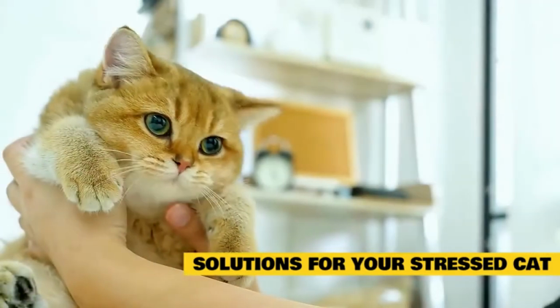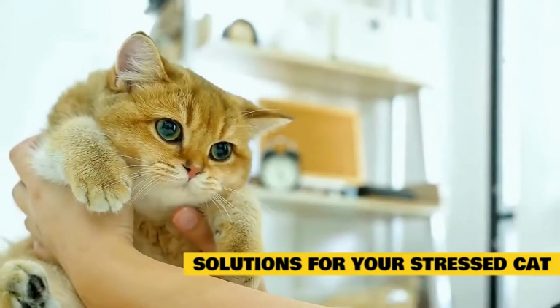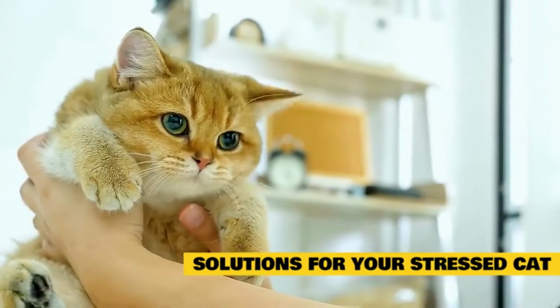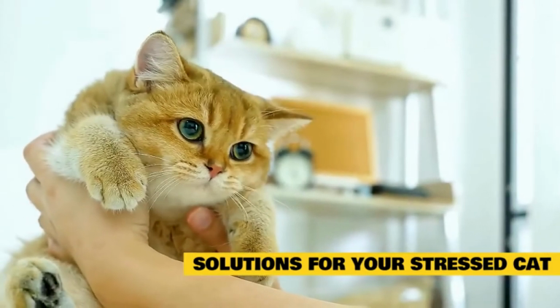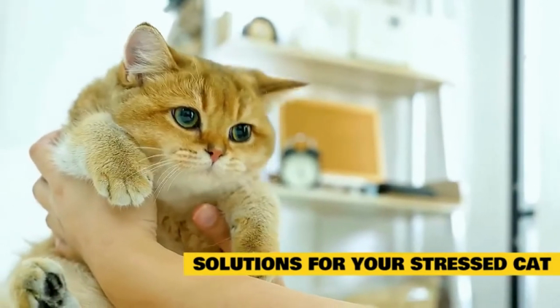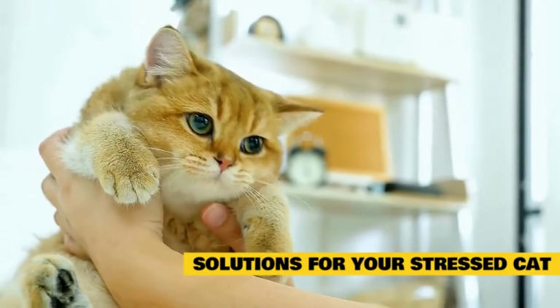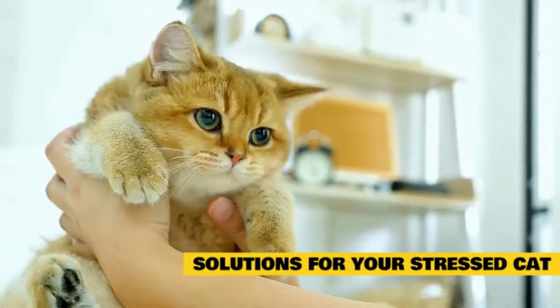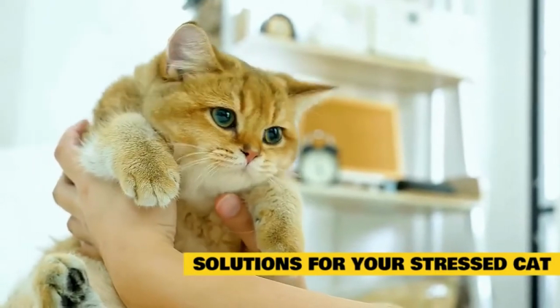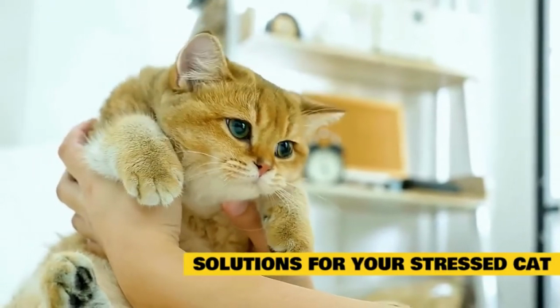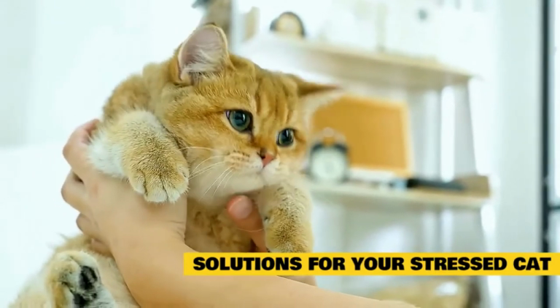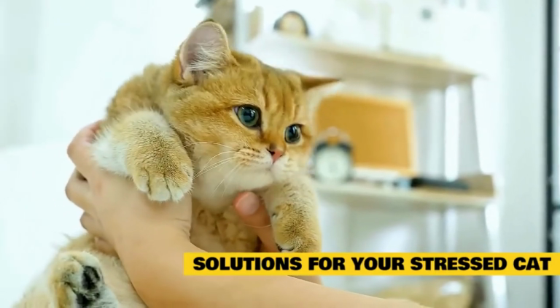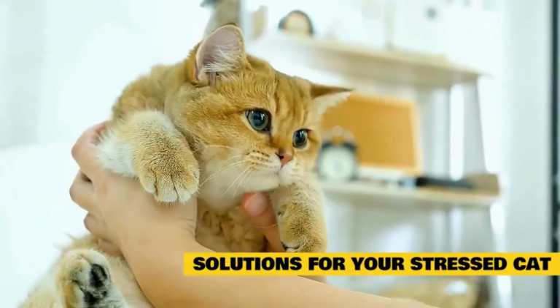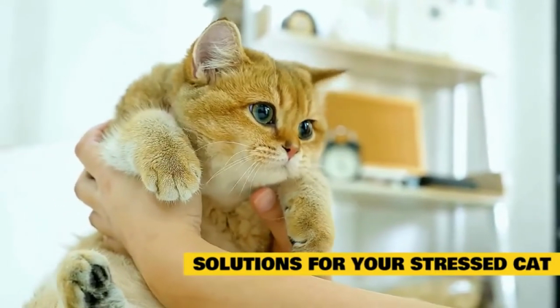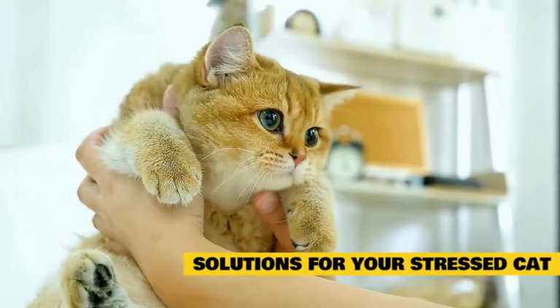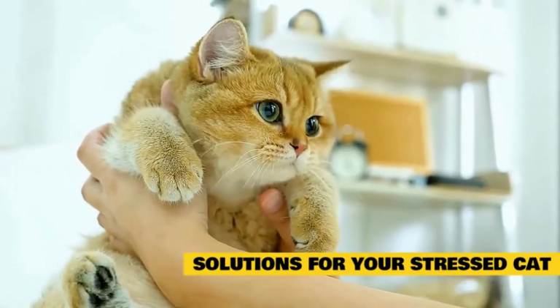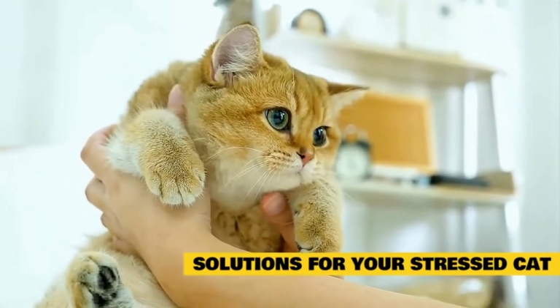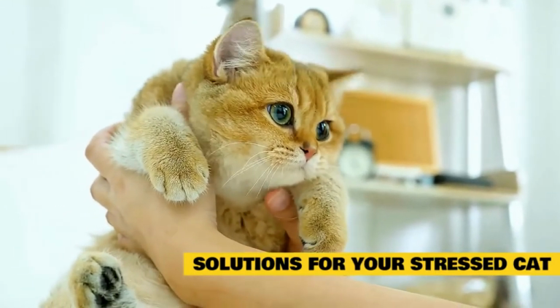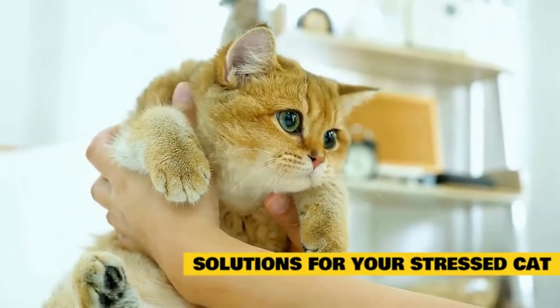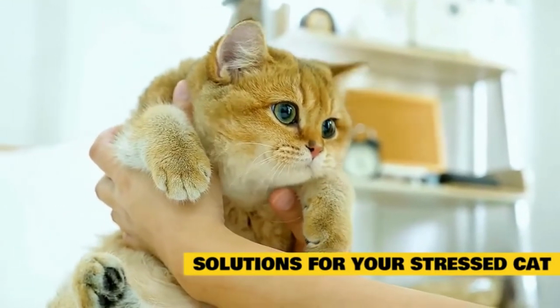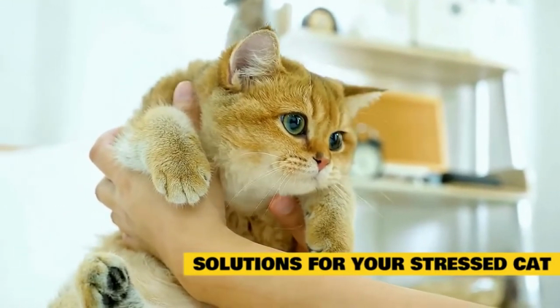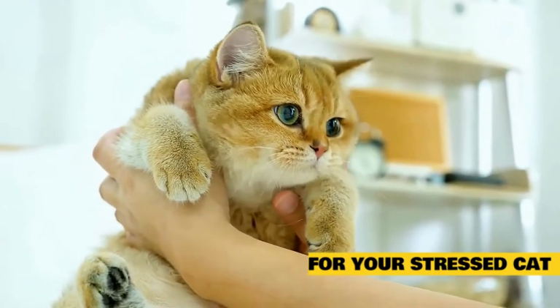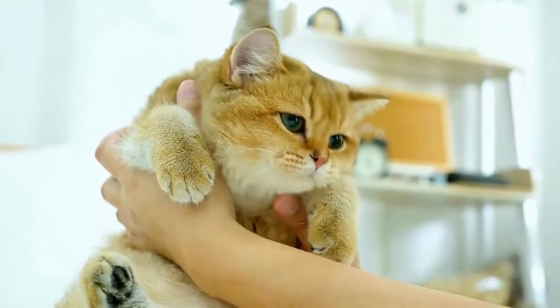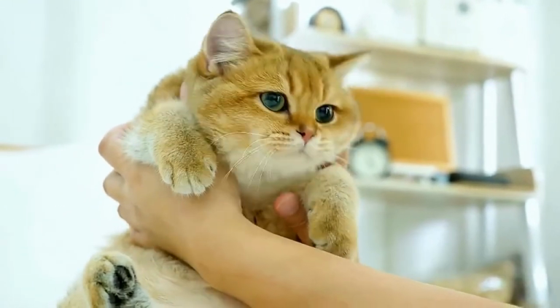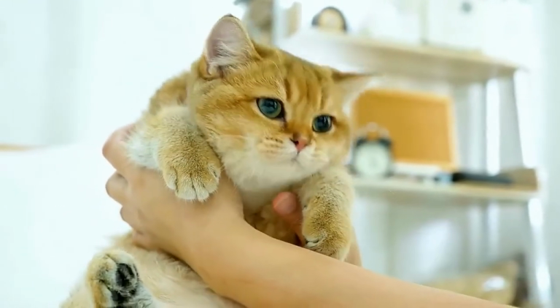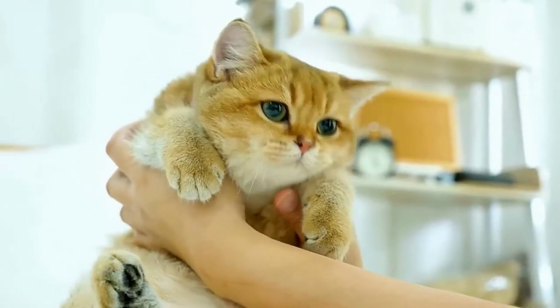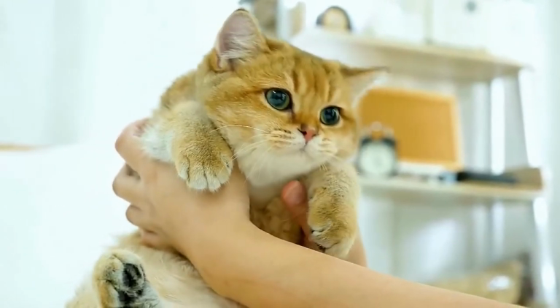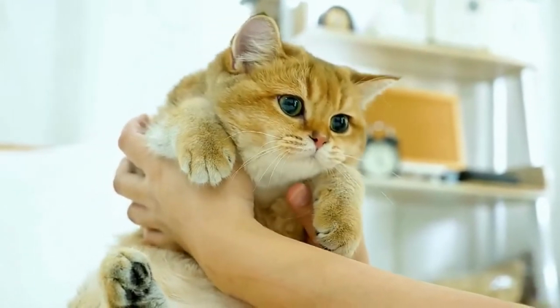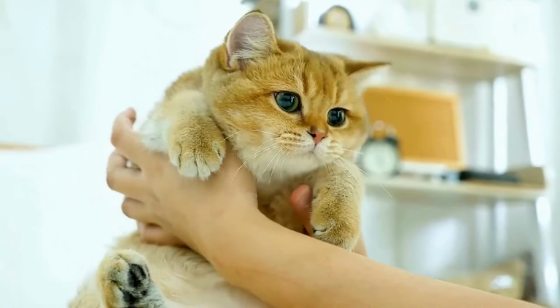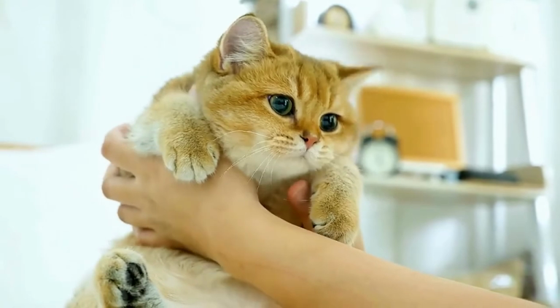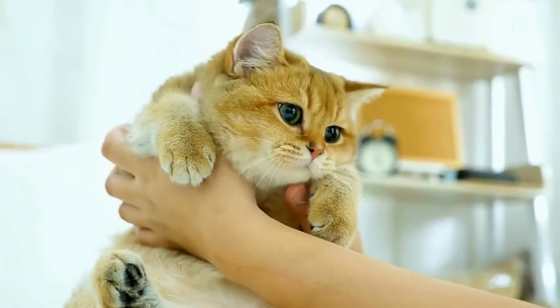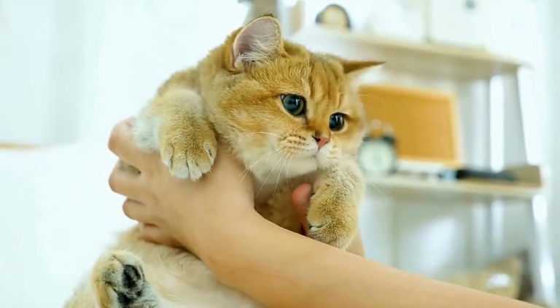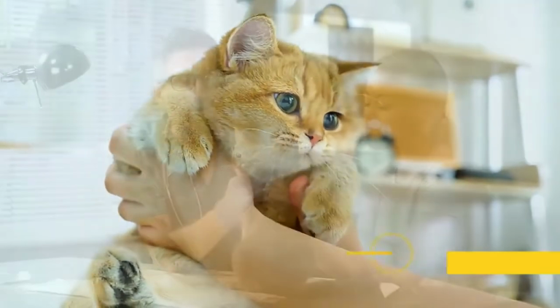Depending on the situation, these medications may need to be given temporarily or long-term, but if you can help your cat feel less stress, then whatever you need to do is worth it.